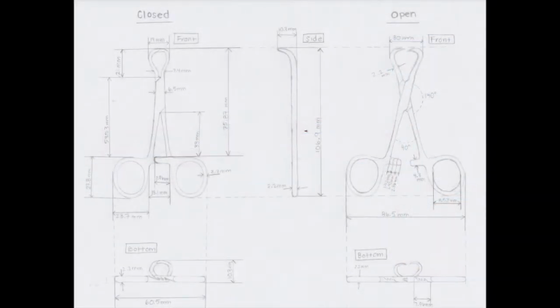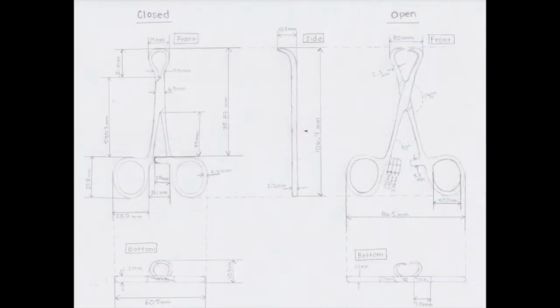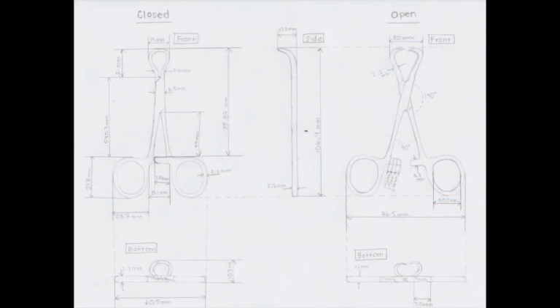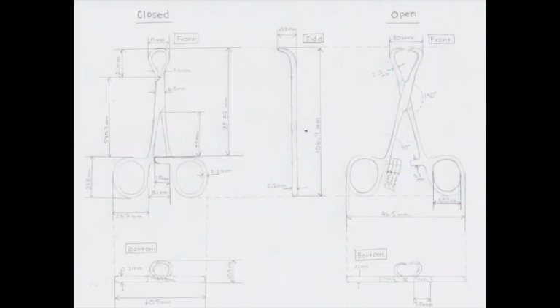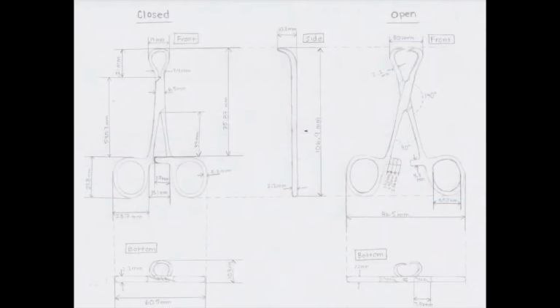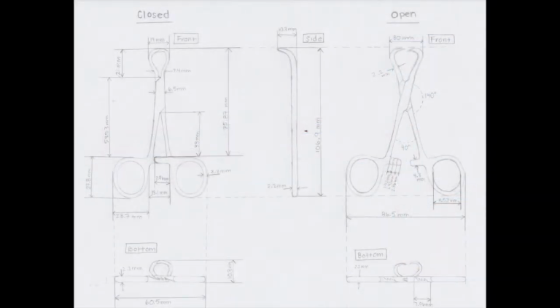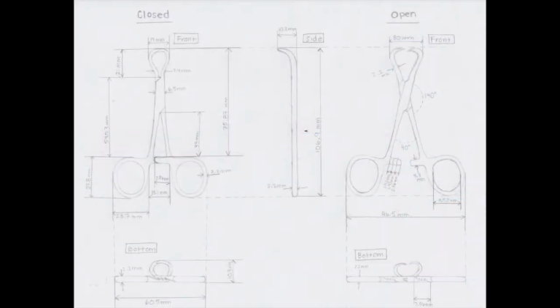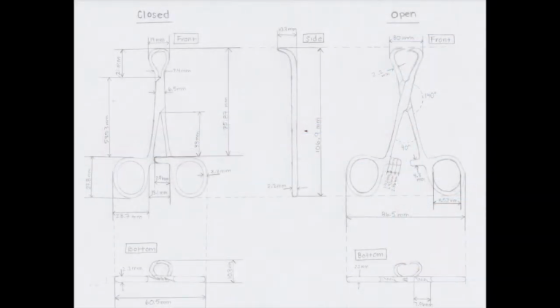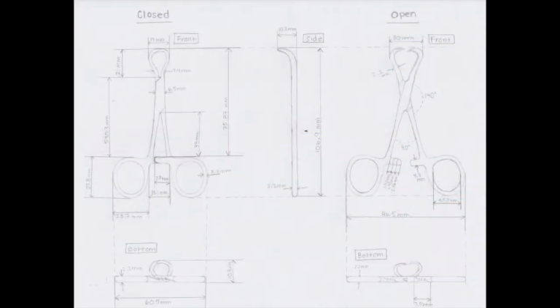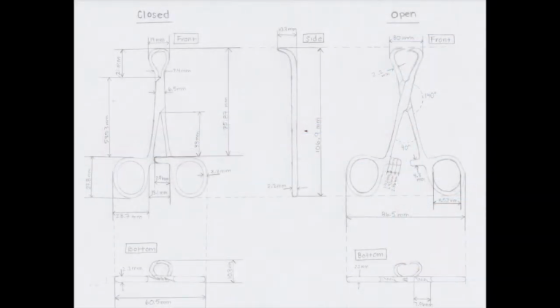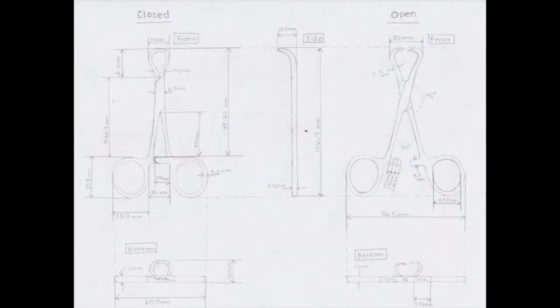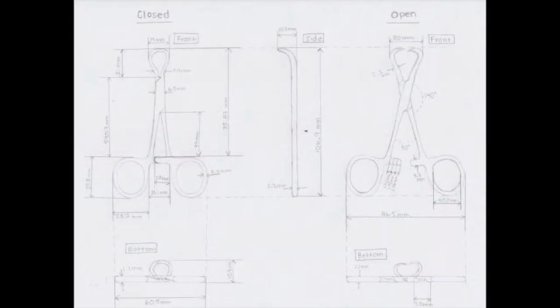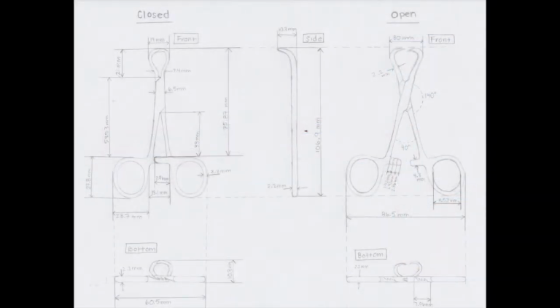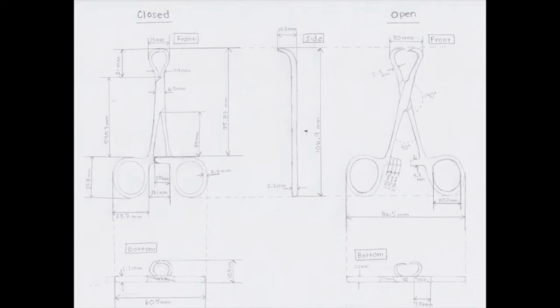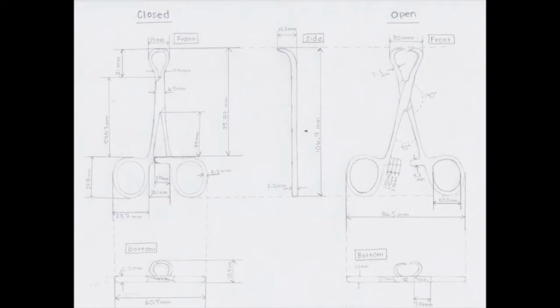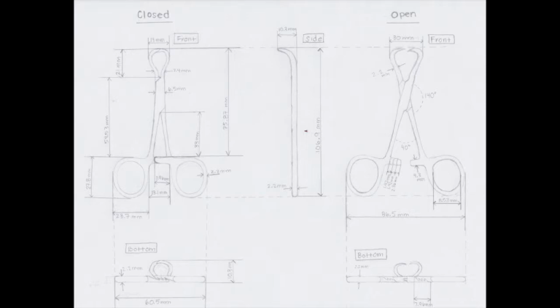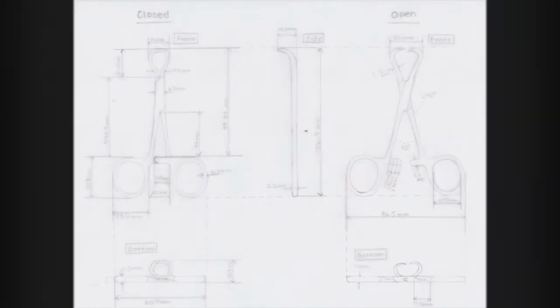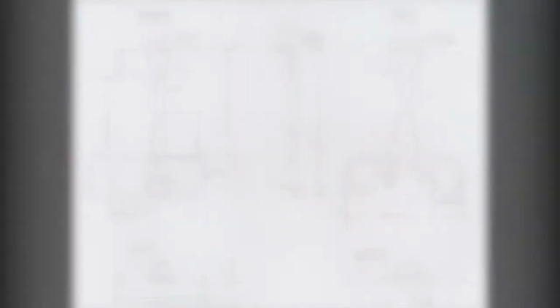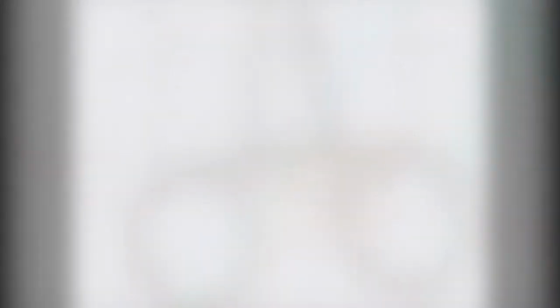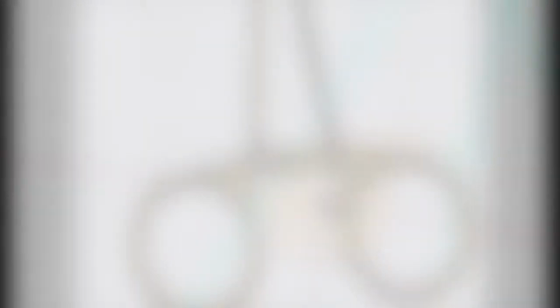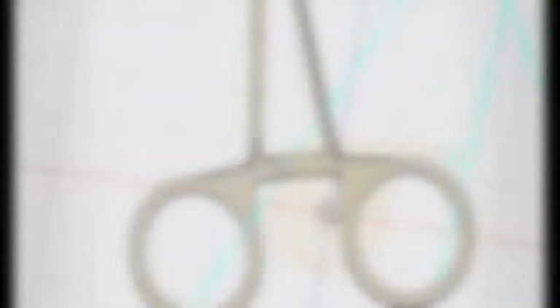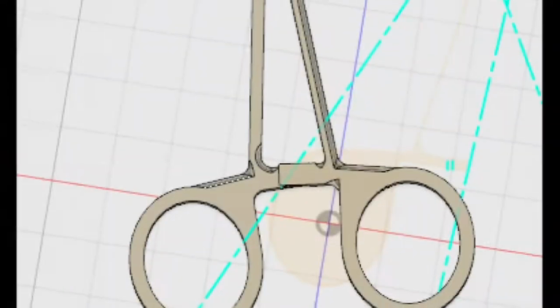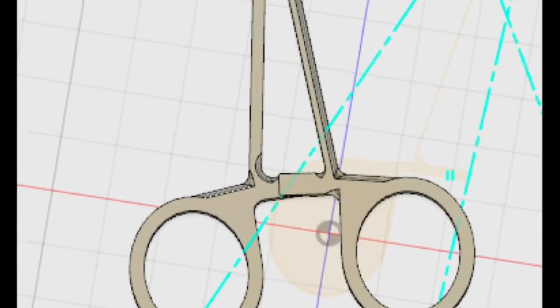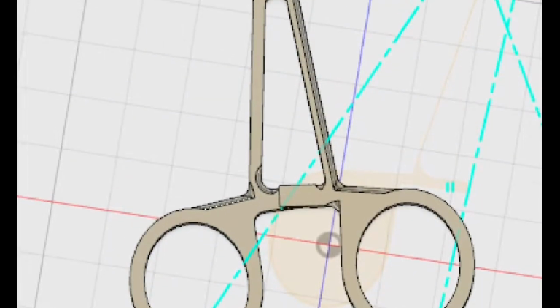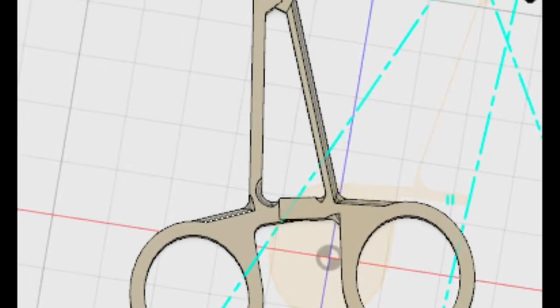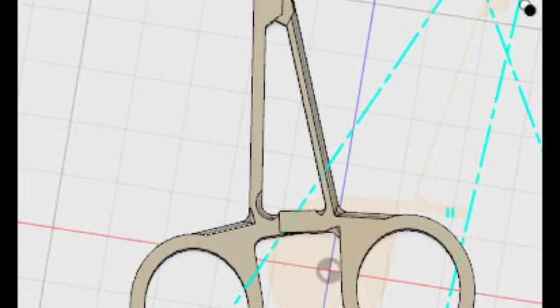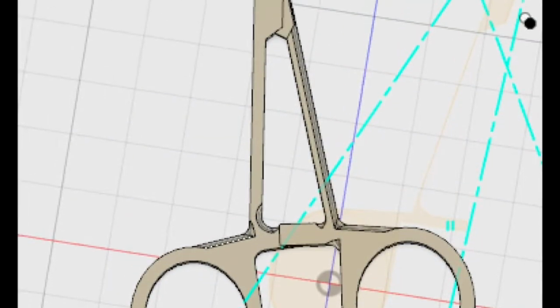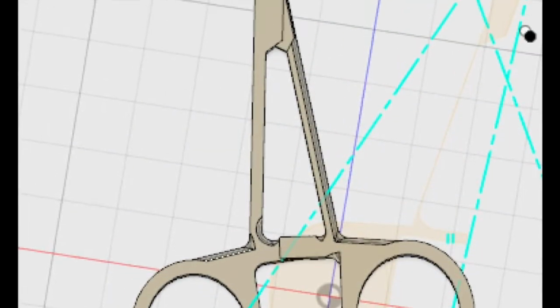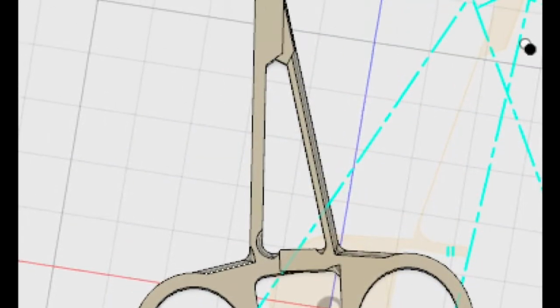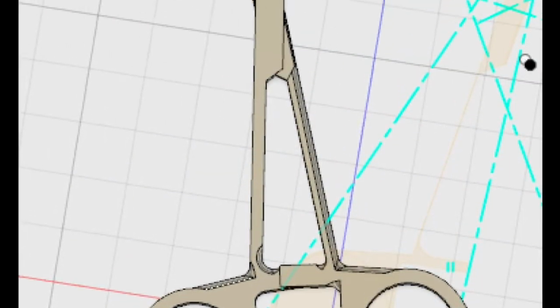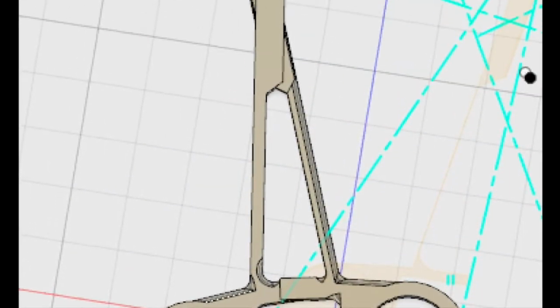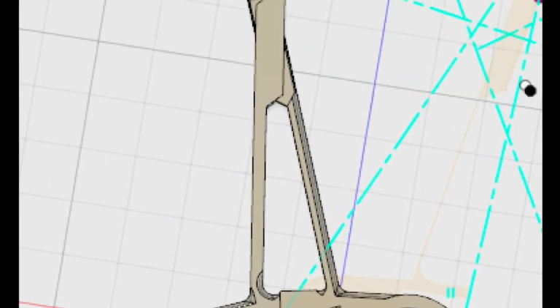Measurements of this instrument were taken using calipers, and drawings and renders were produced in Autodesk Fusion.